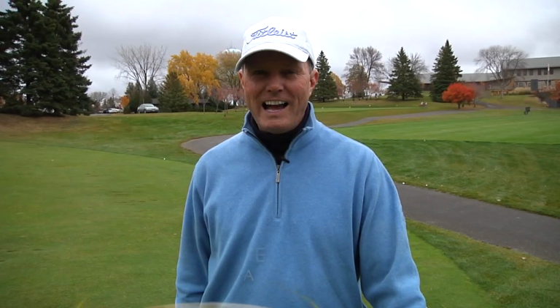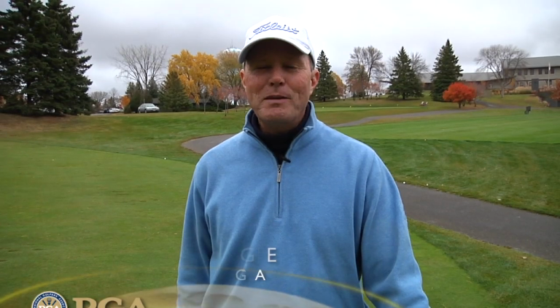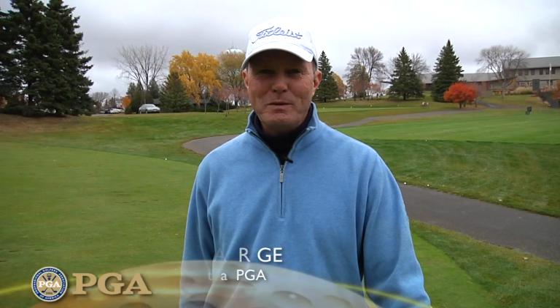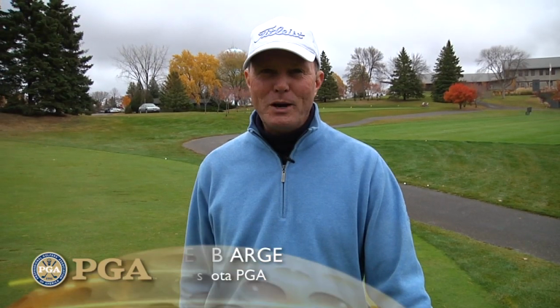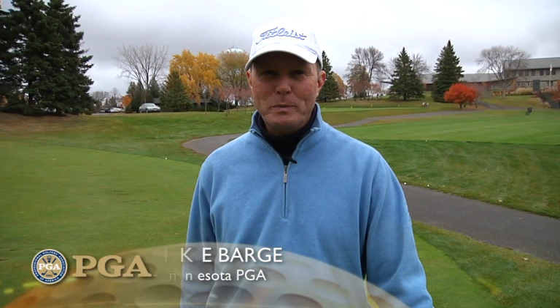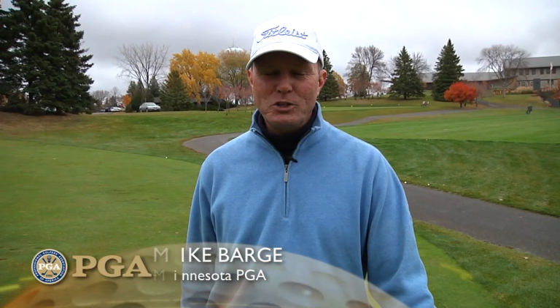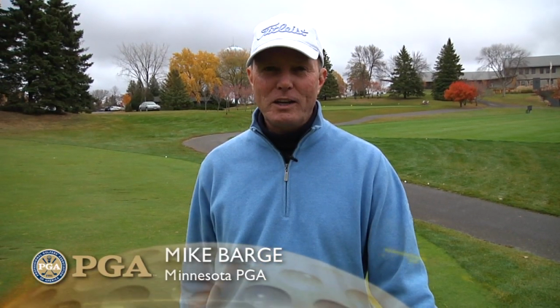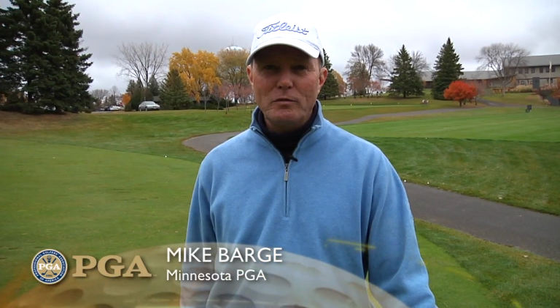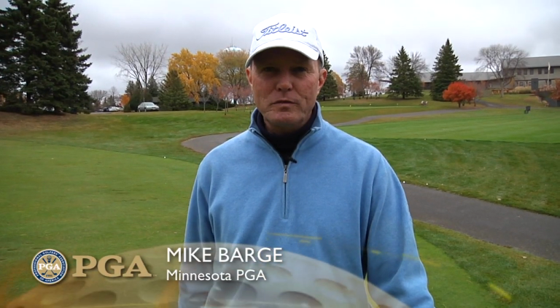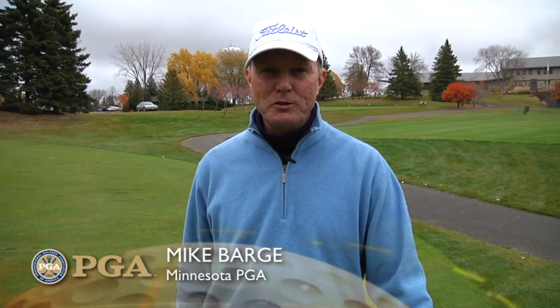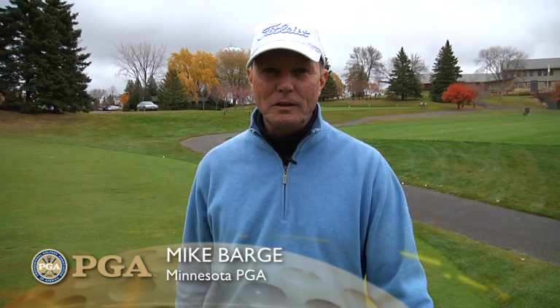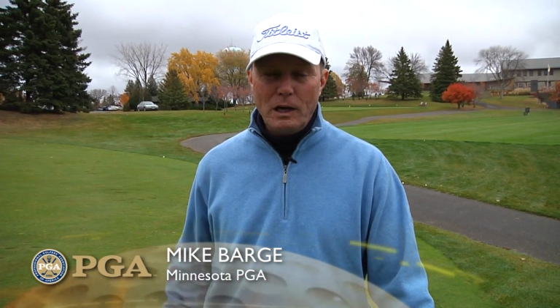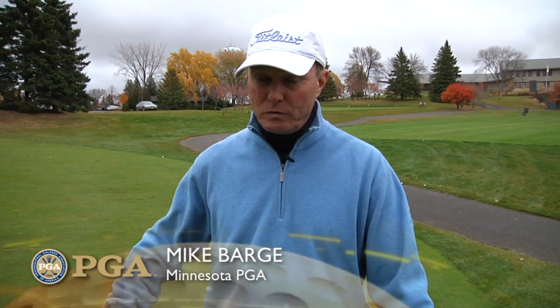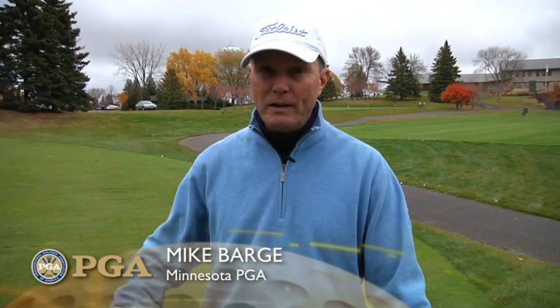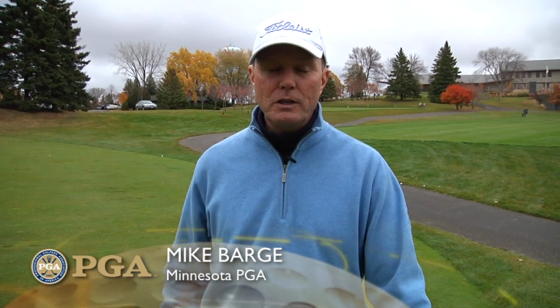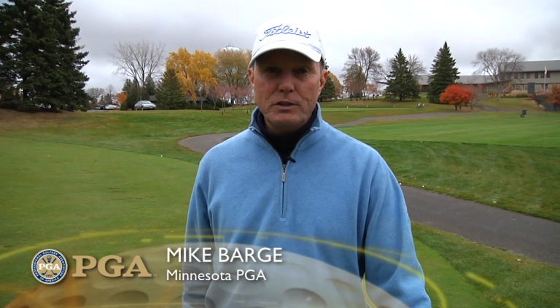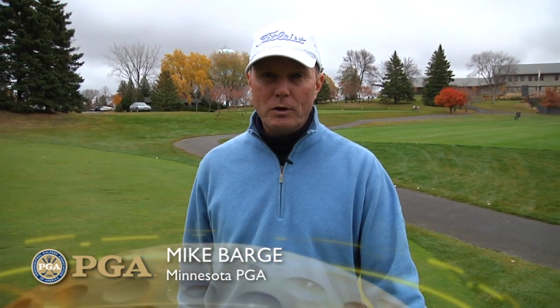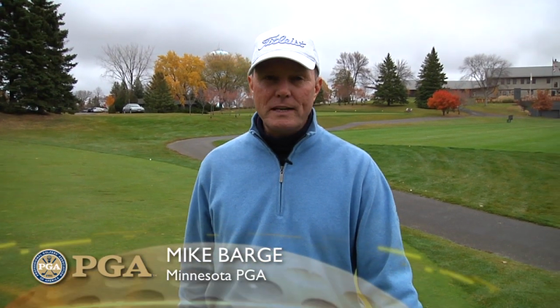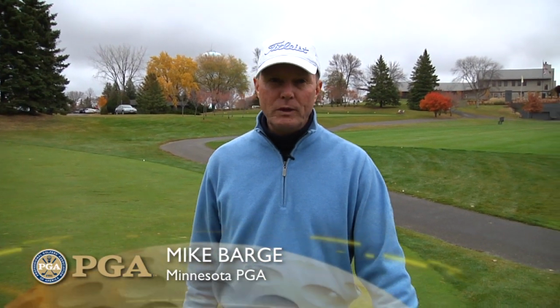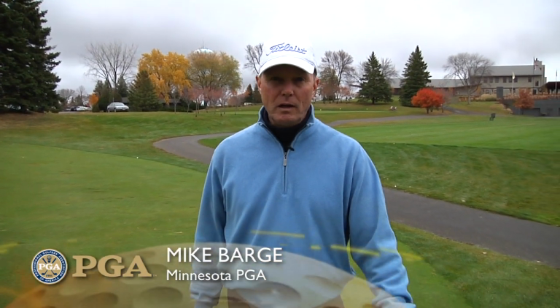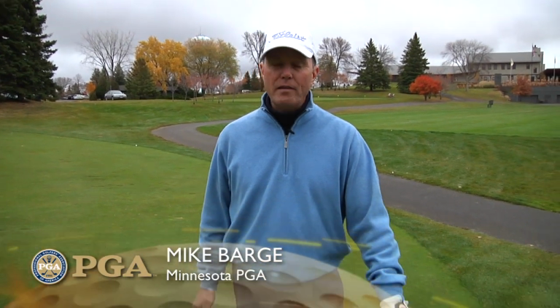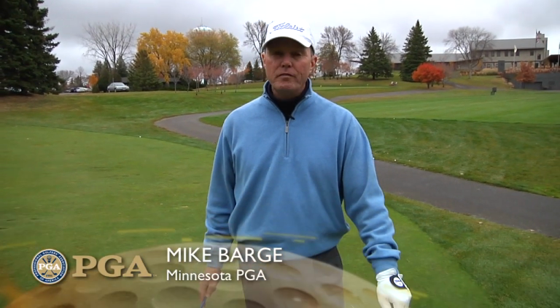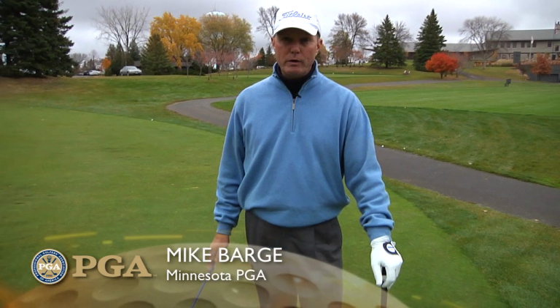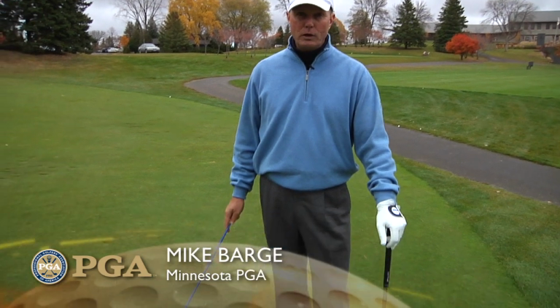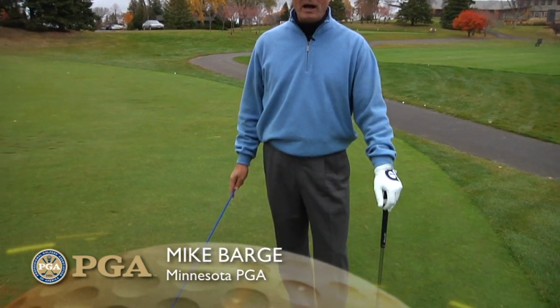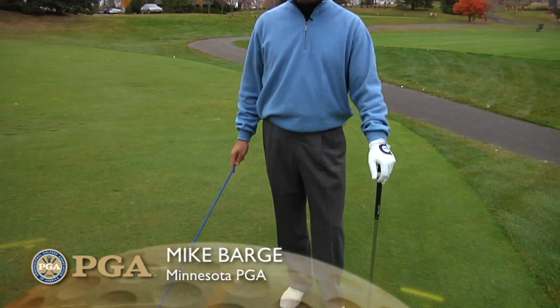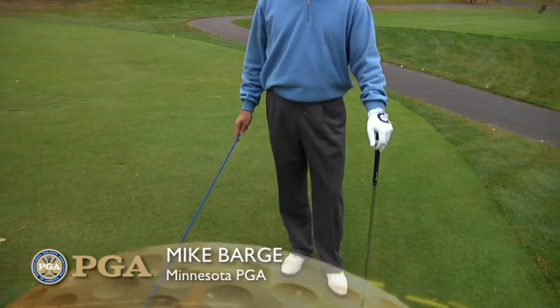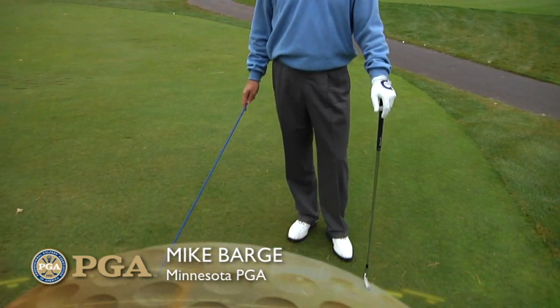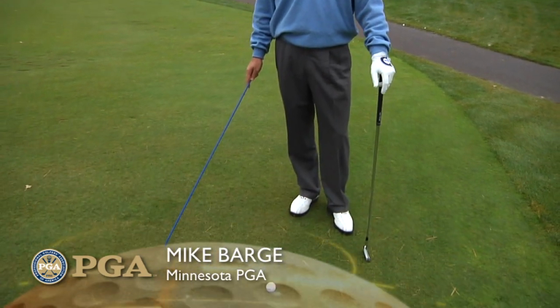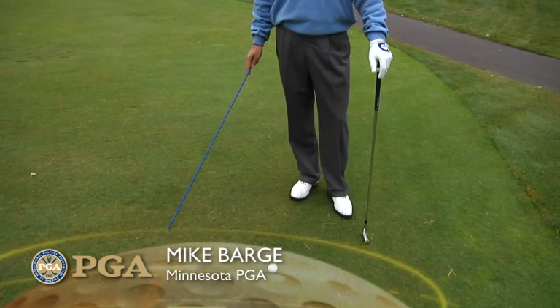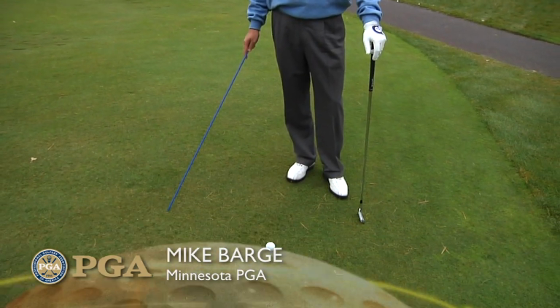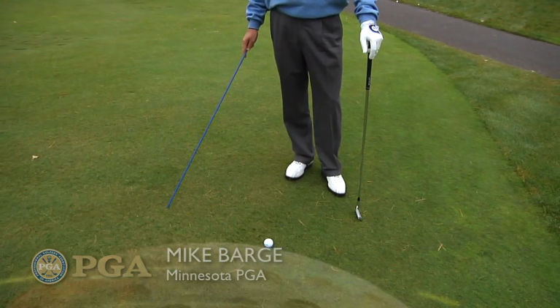Hi, I'm Mike Barge, PGA Golf Professional. We find ourselves here on a downhill lie — a very, very awkward lie, a very tough shot.